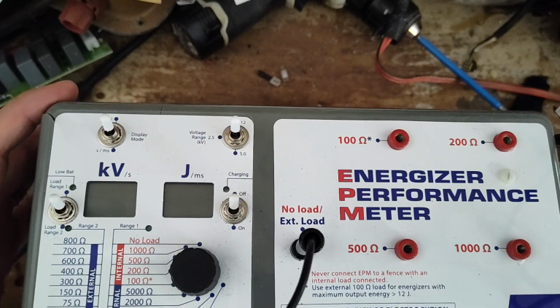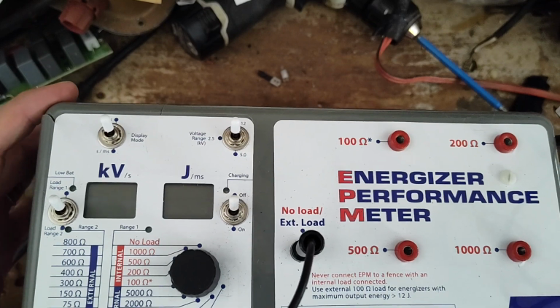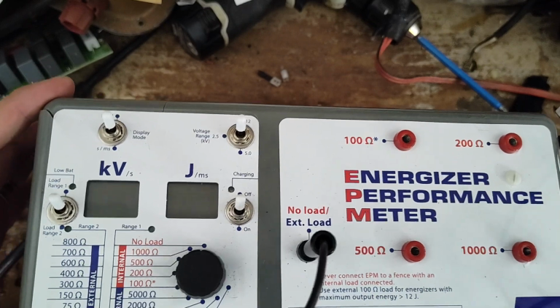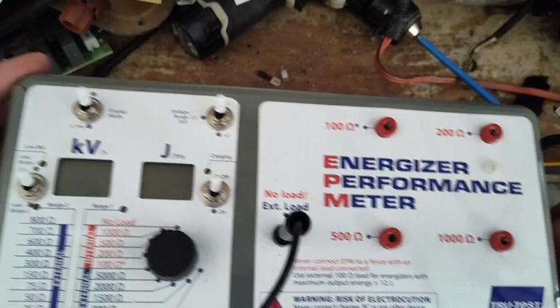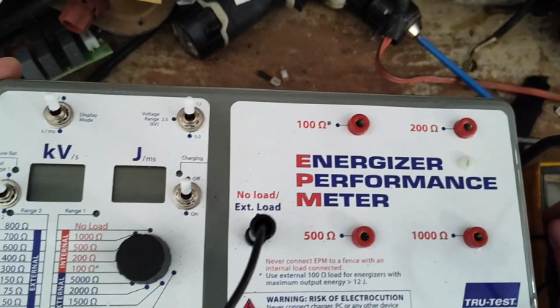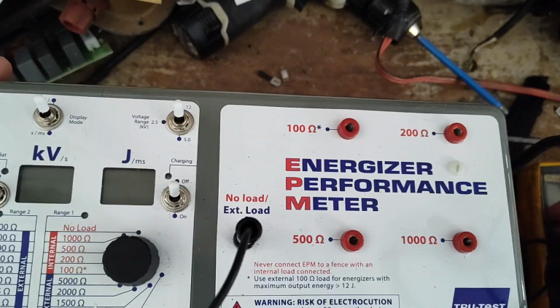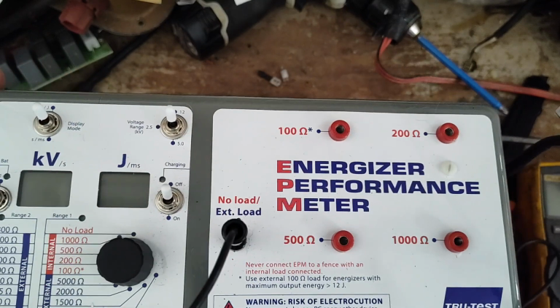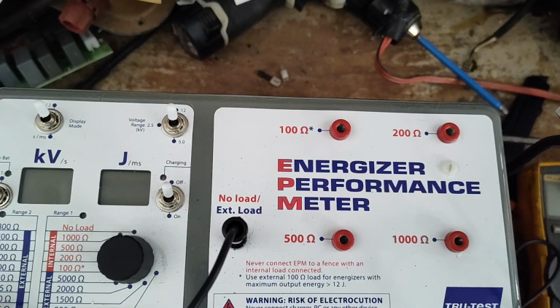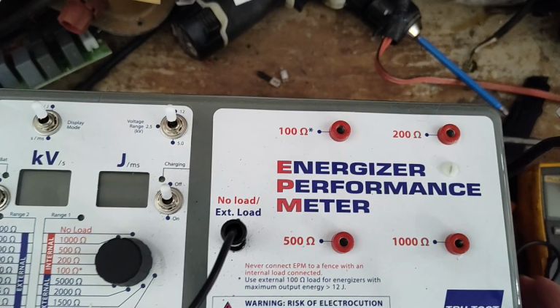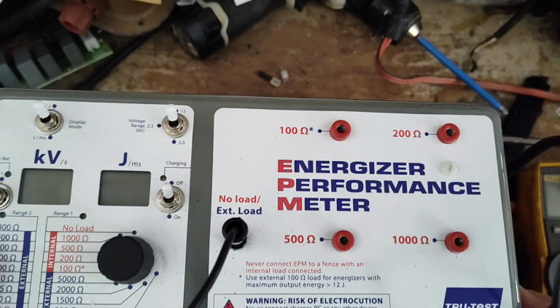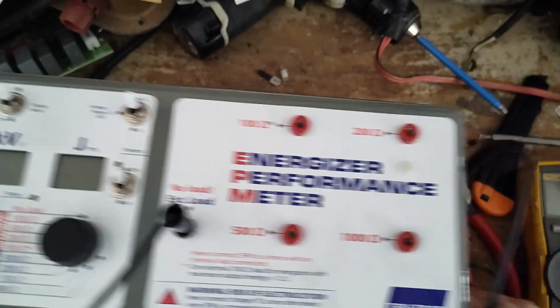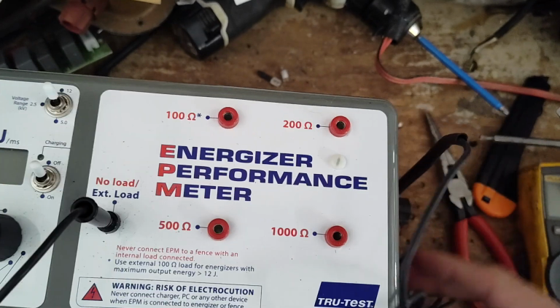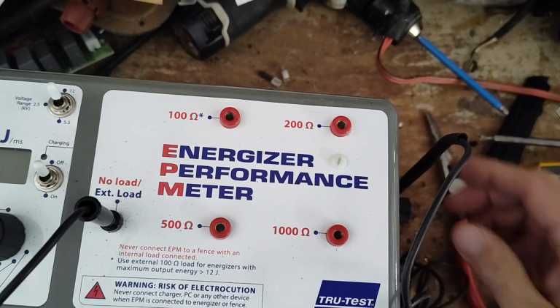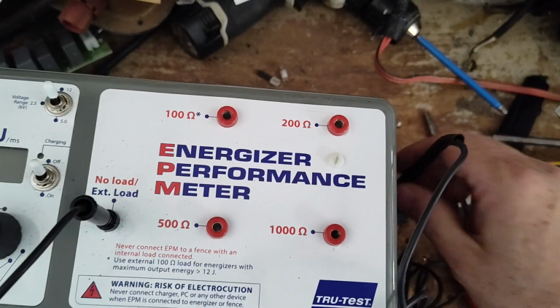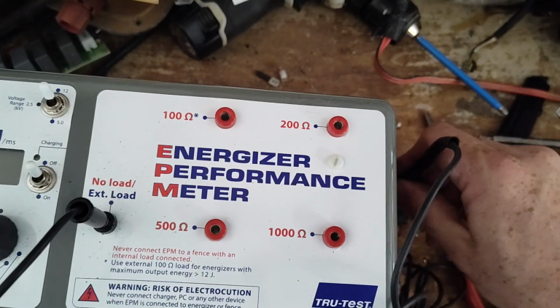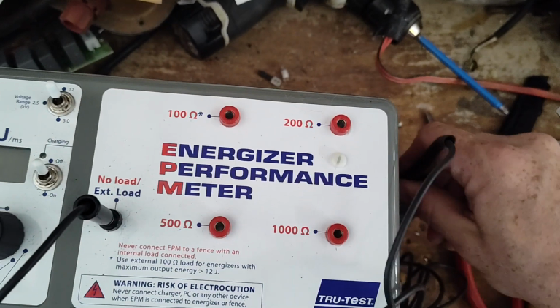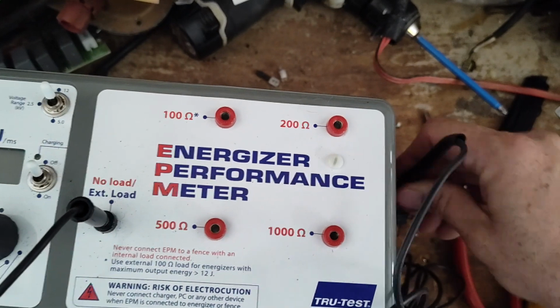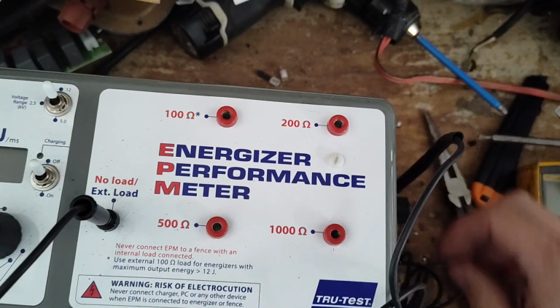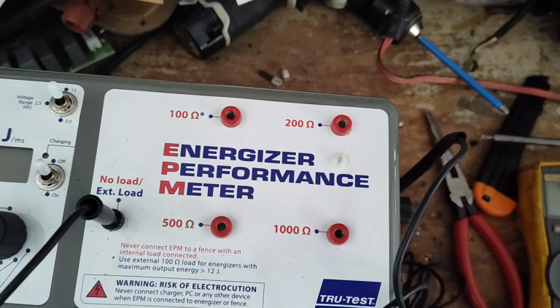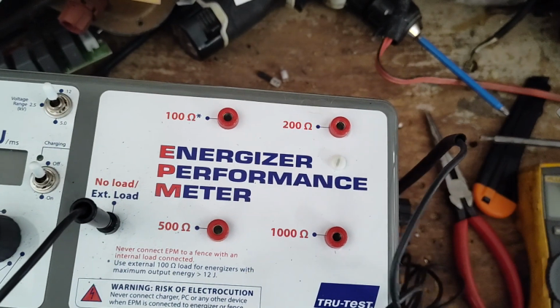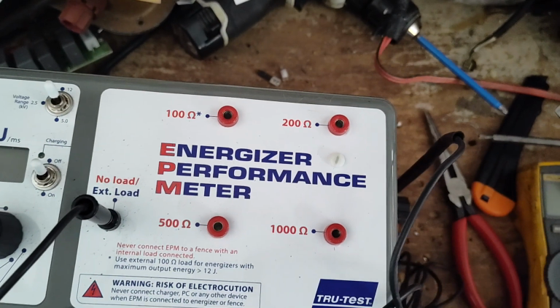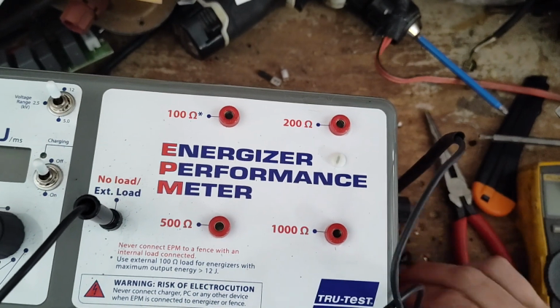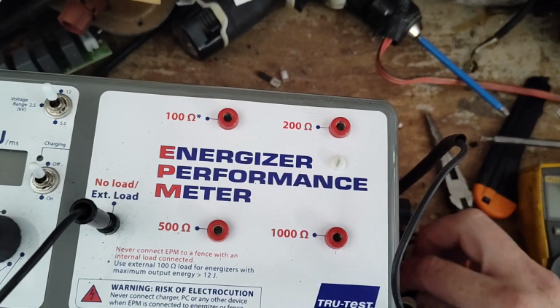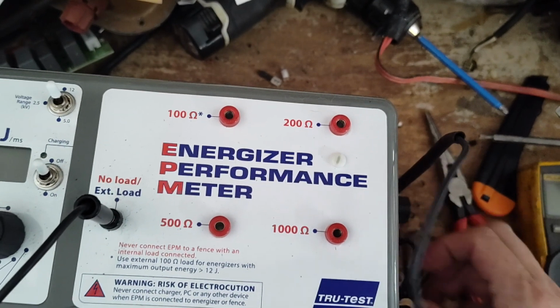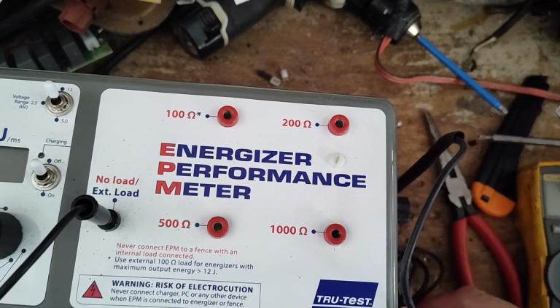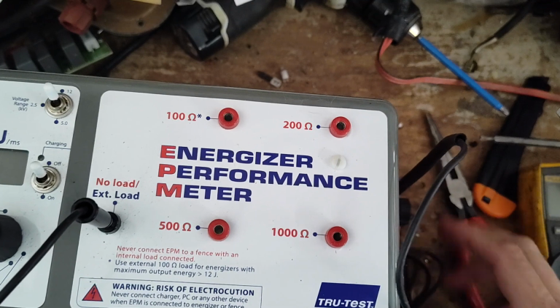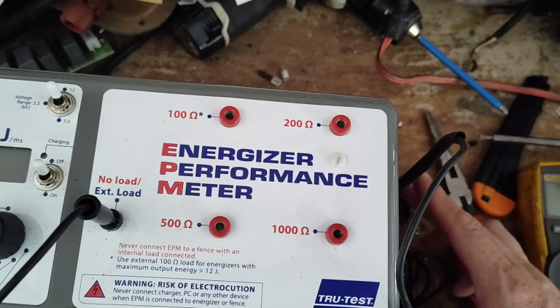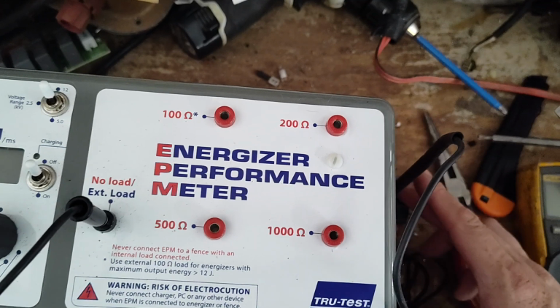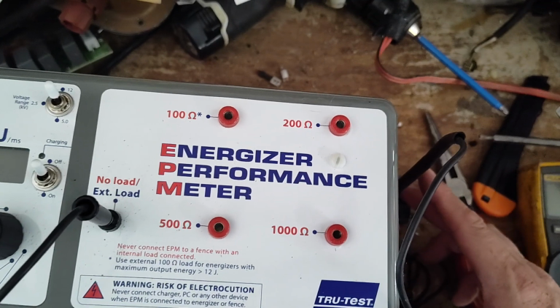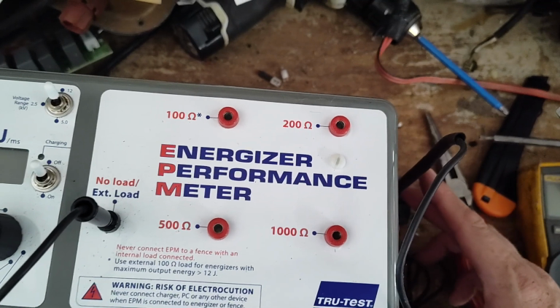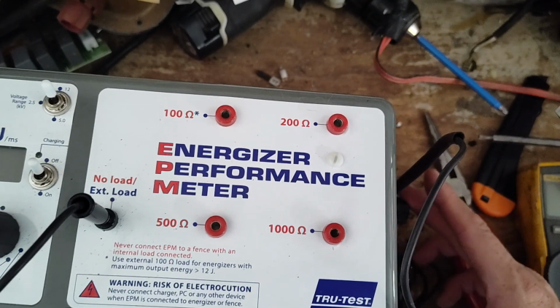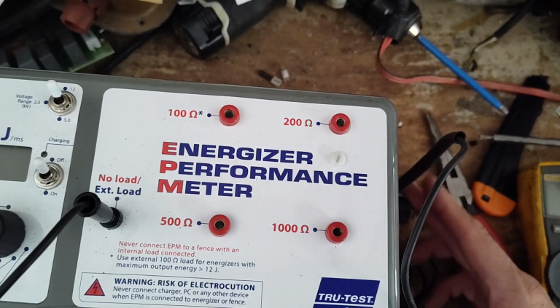What I've got so far: I've got the meter hooked up to the terminals on a fence and ground outside here.